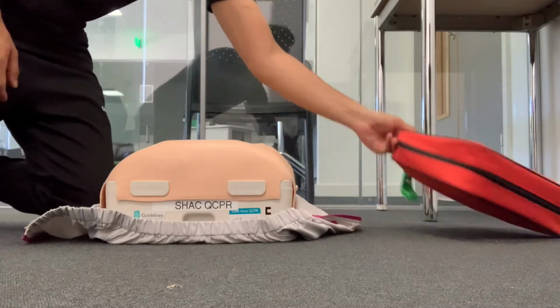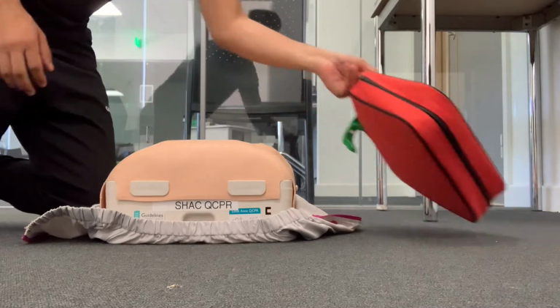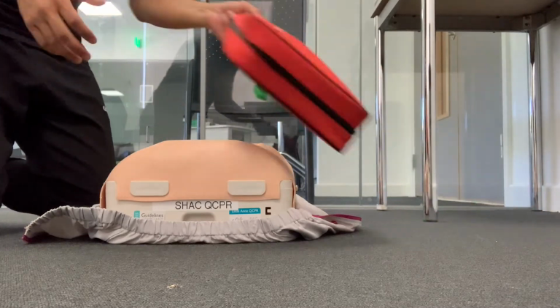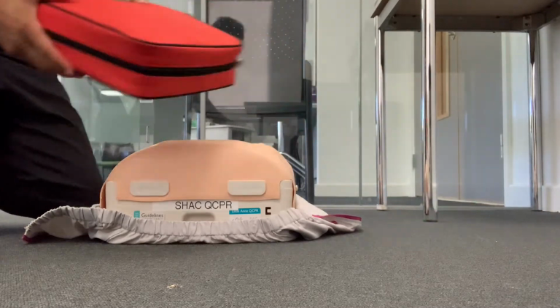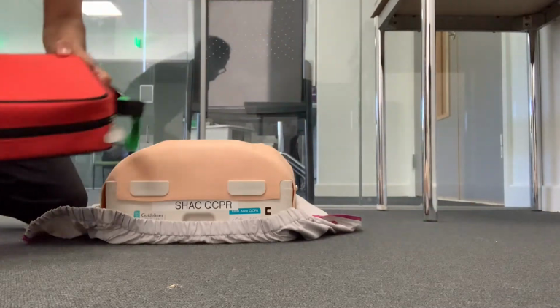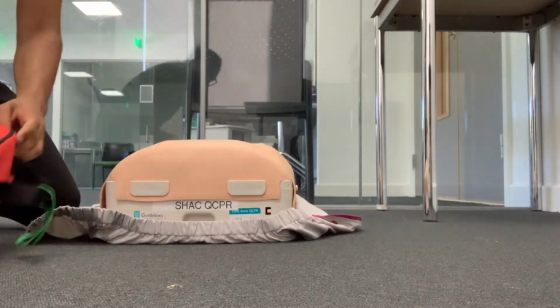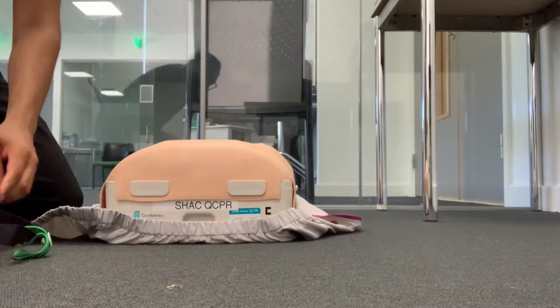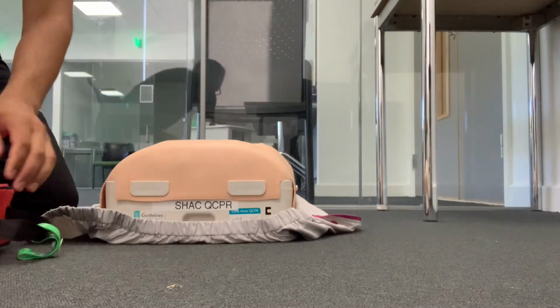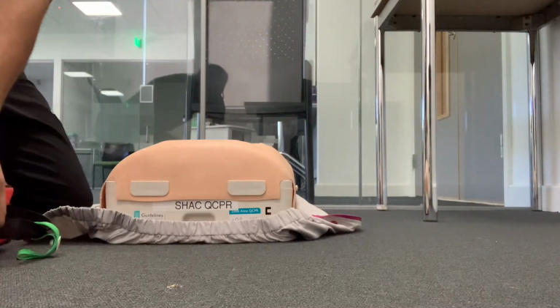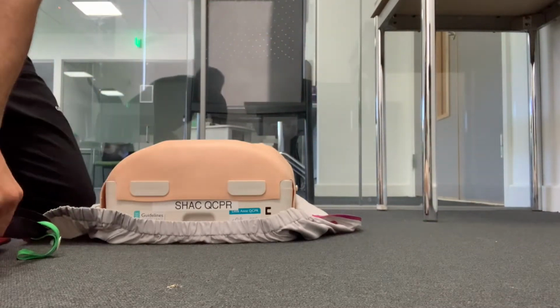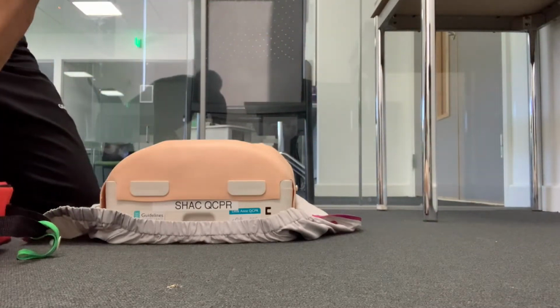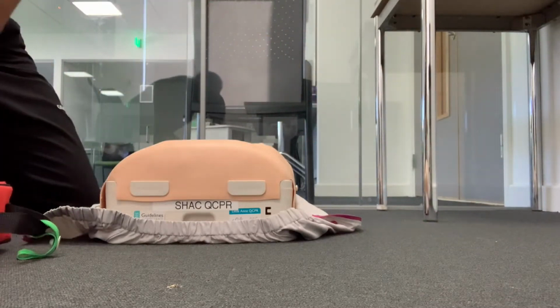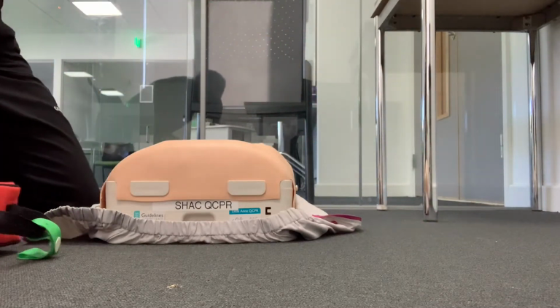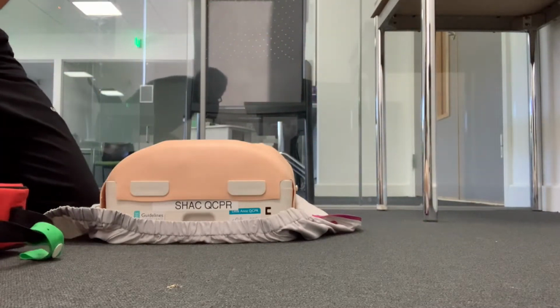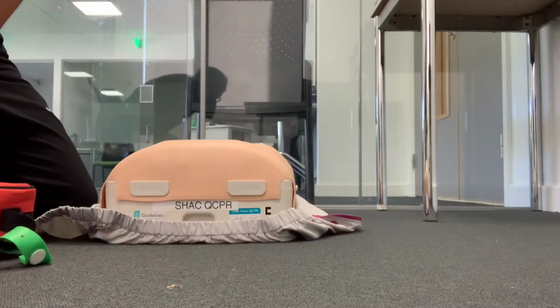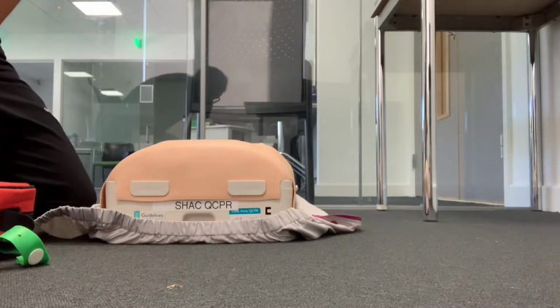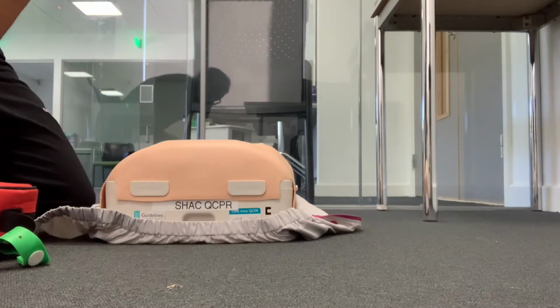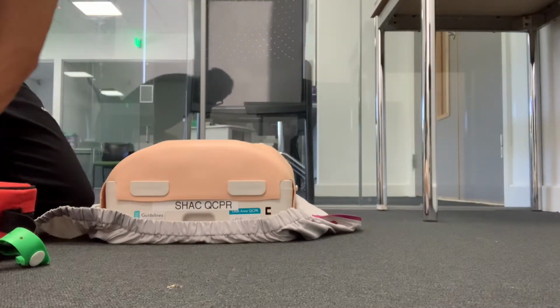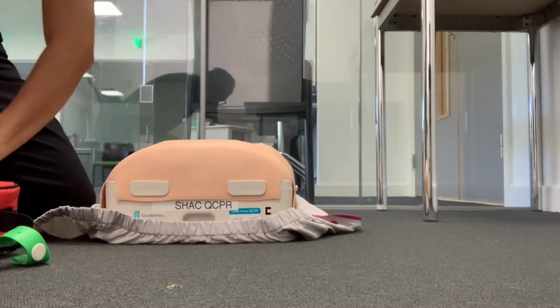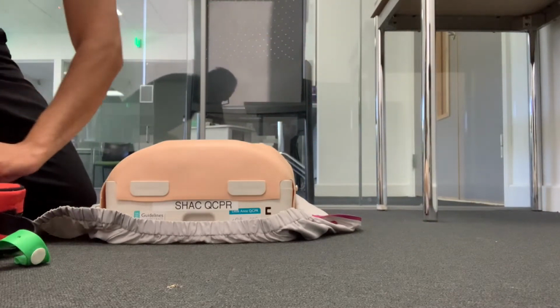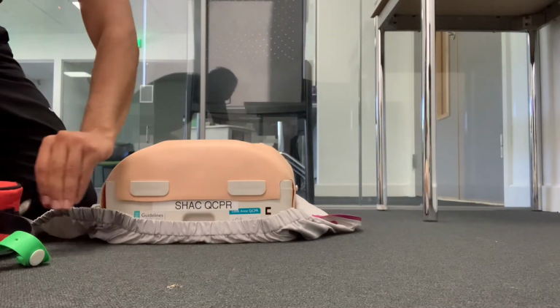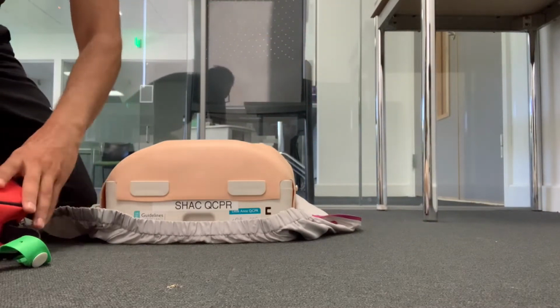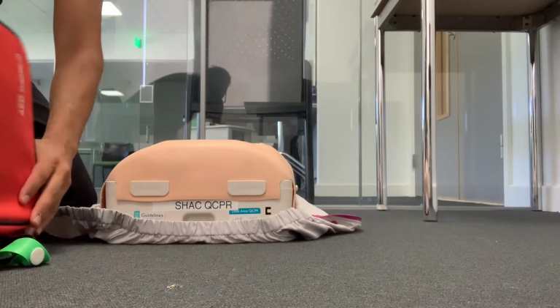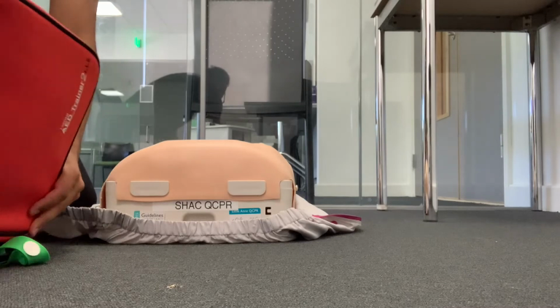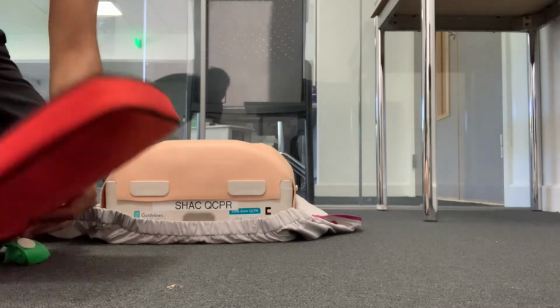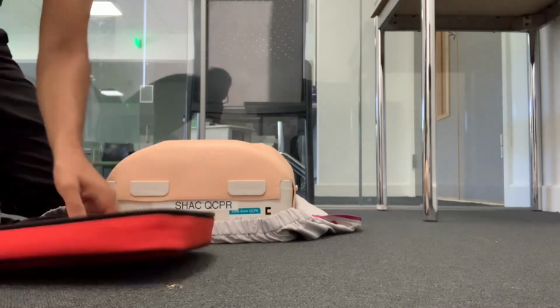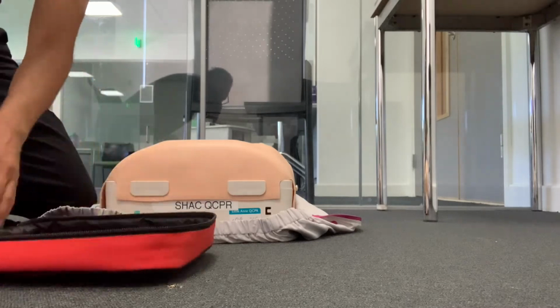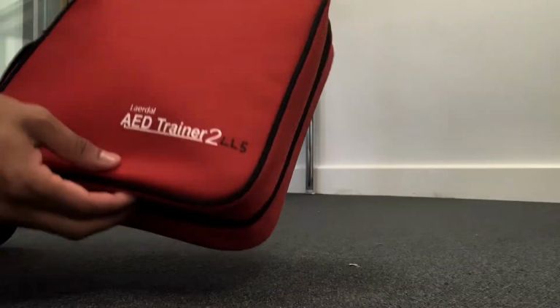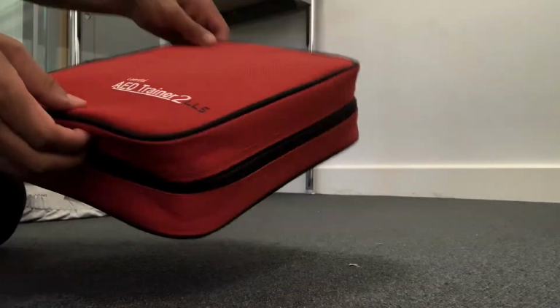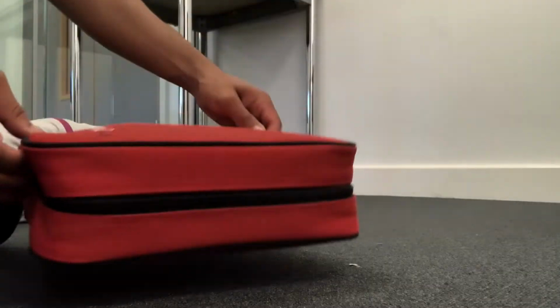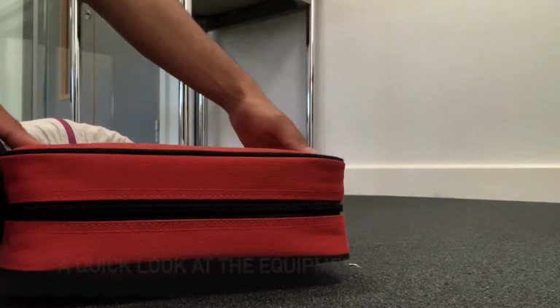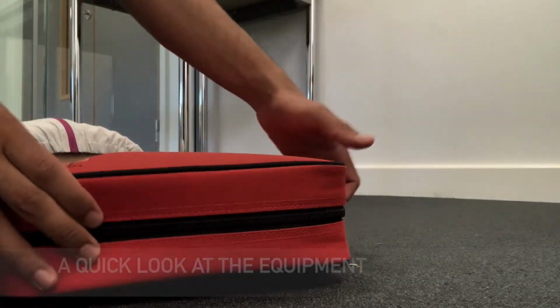Now I'm going to get the defib ready. Ideally someone else will be taking over compressions at this point.